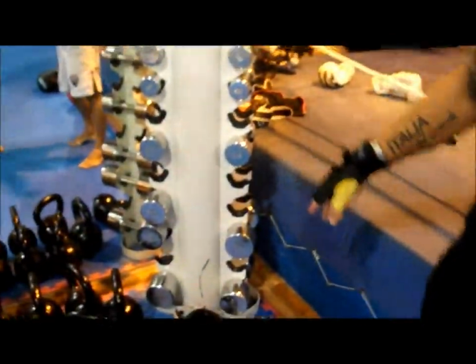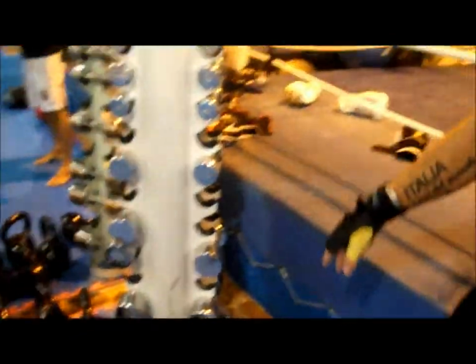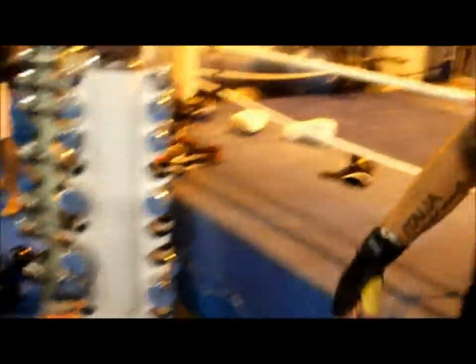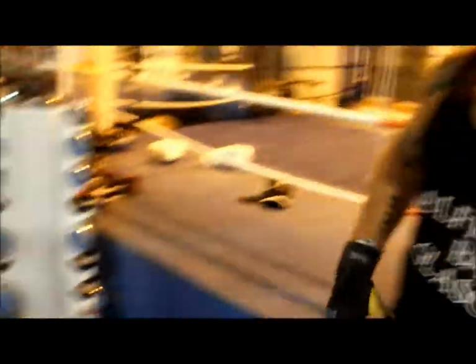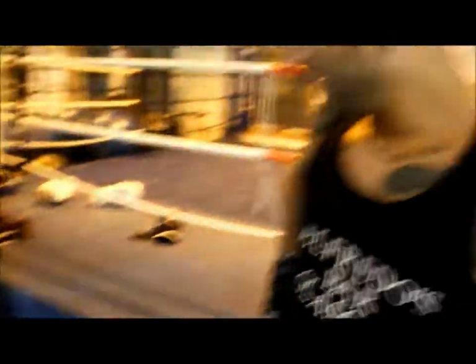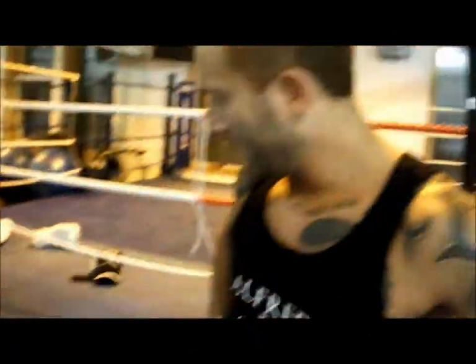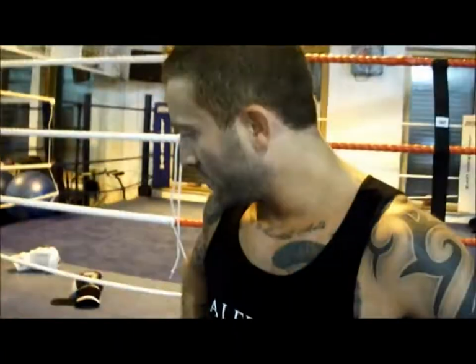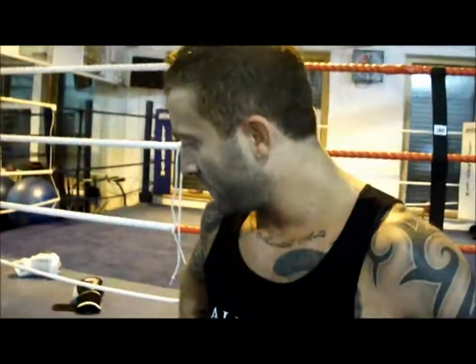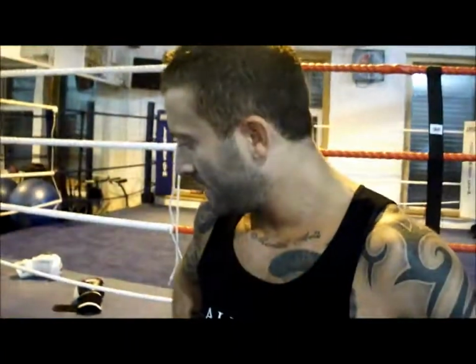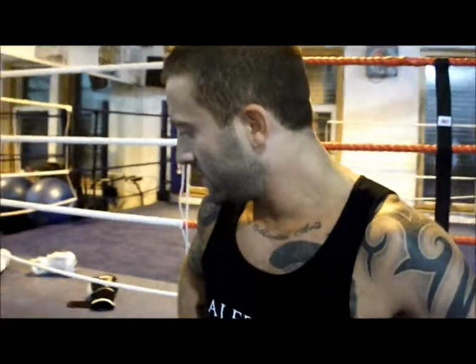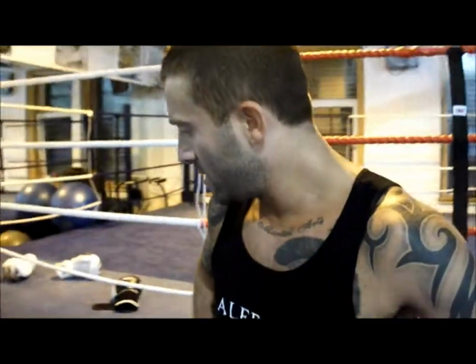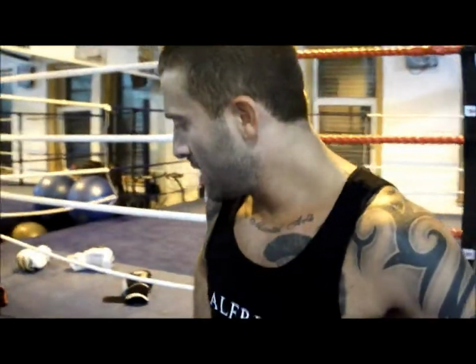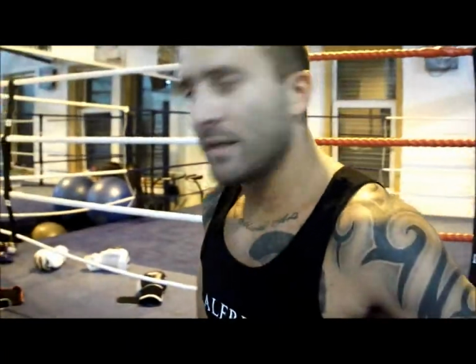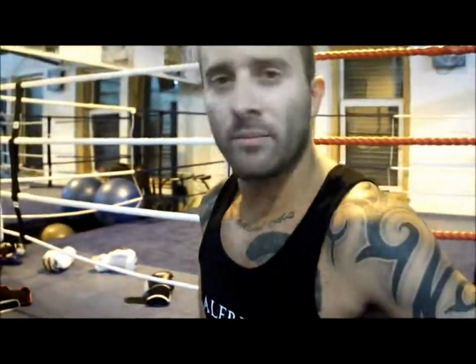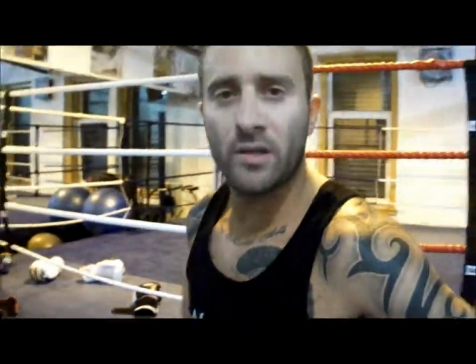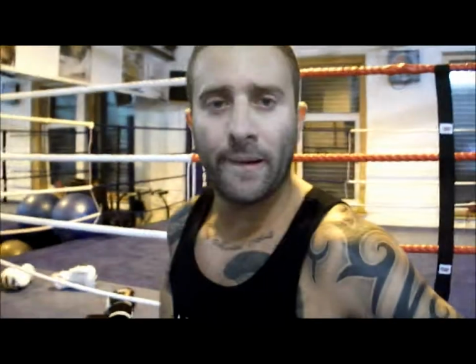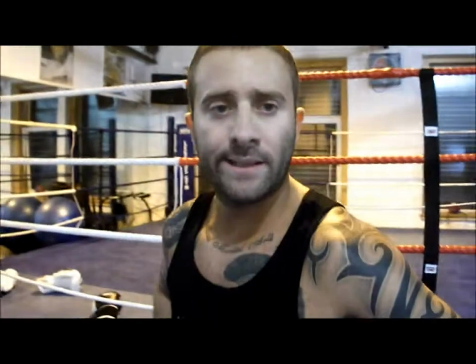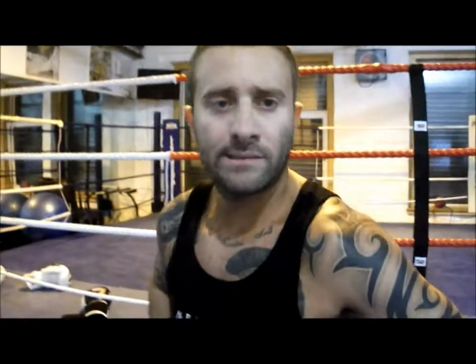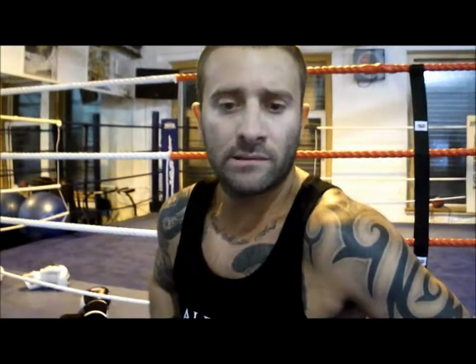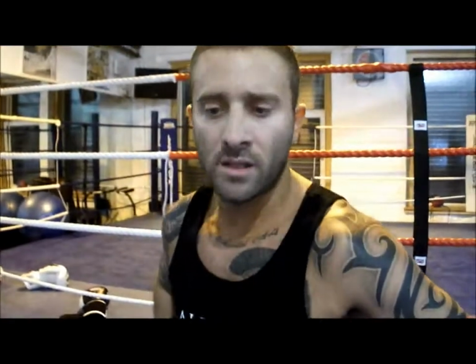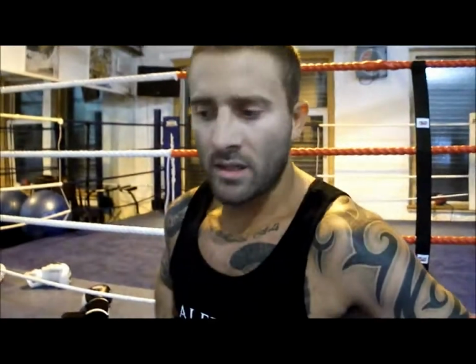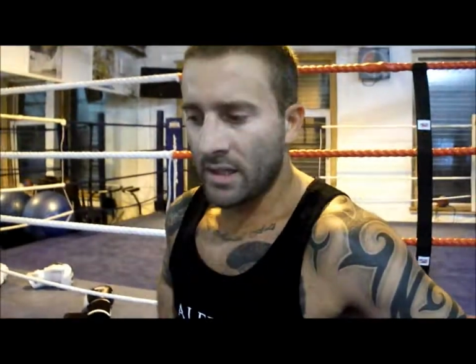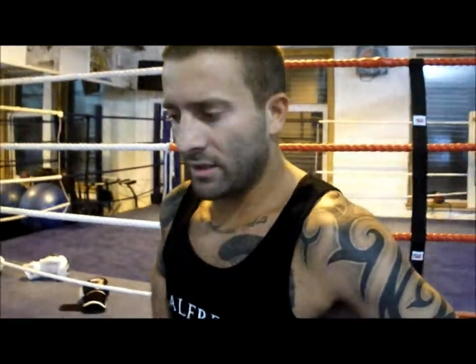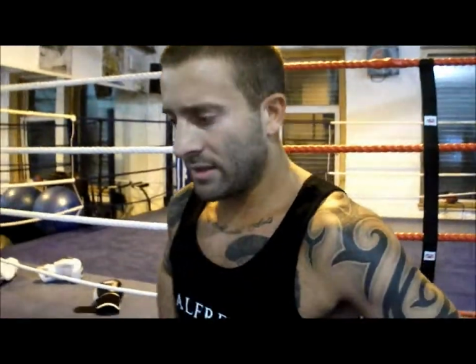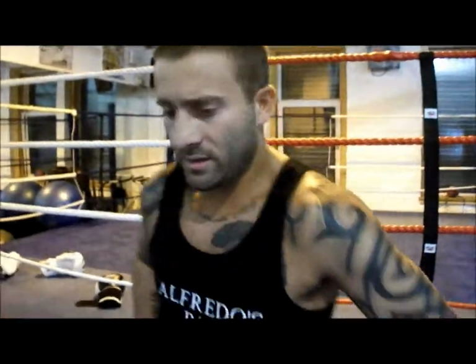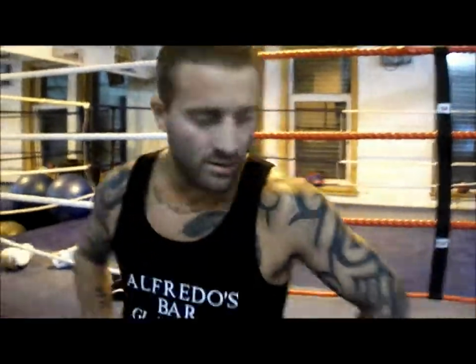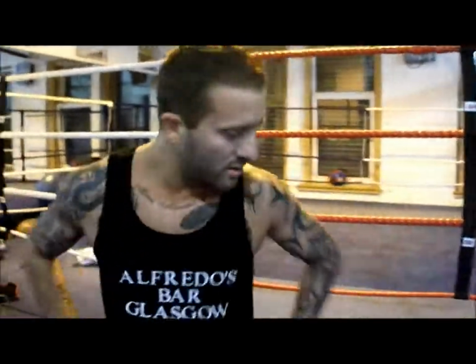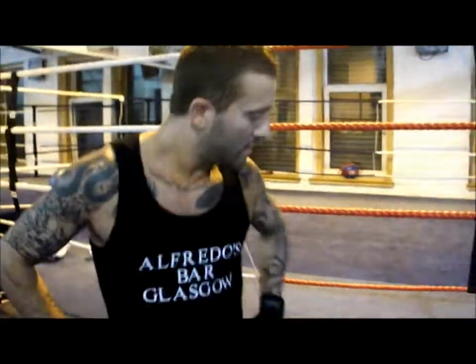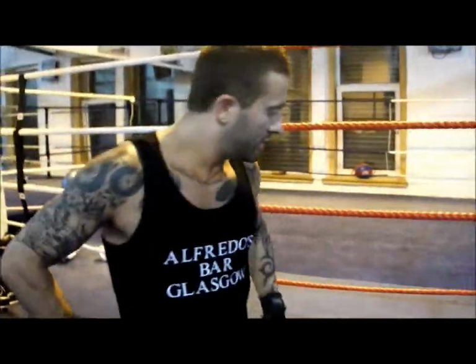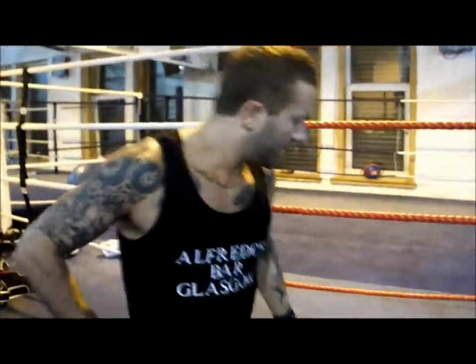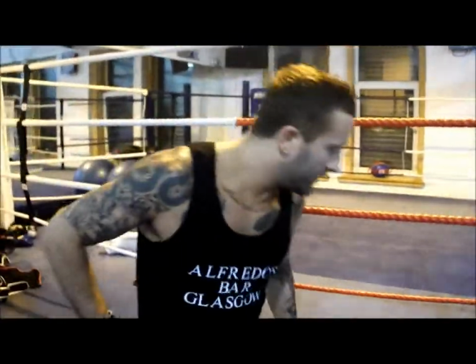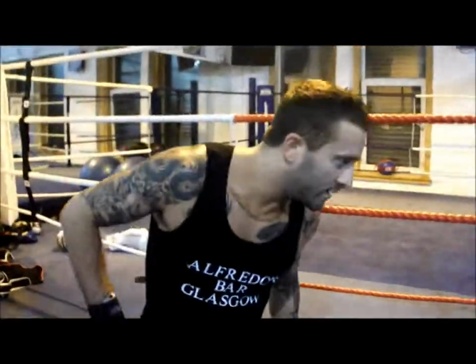Oh, going for 12.5? Might go for that. It's a bit much but, you know — no pain no gain, eh?